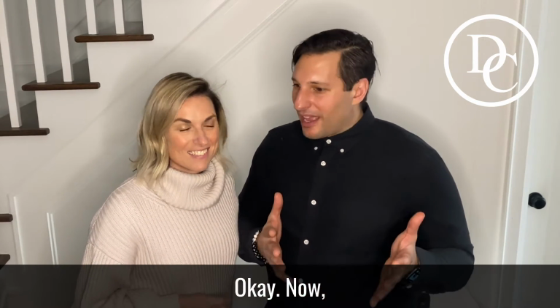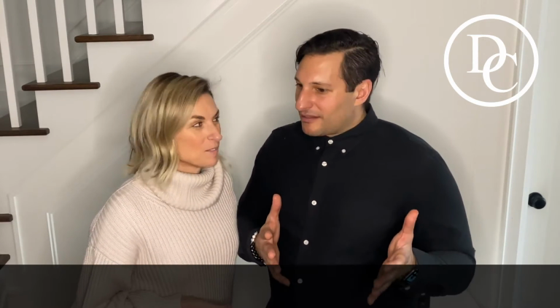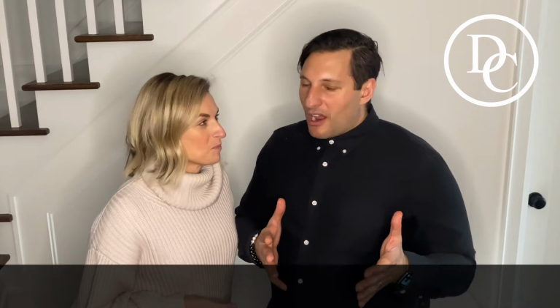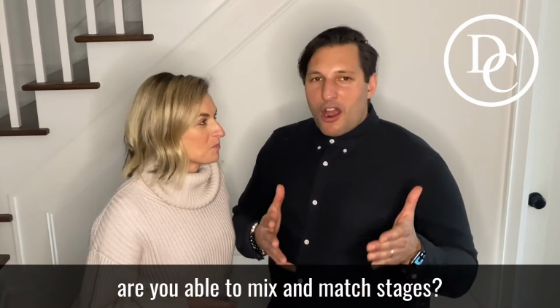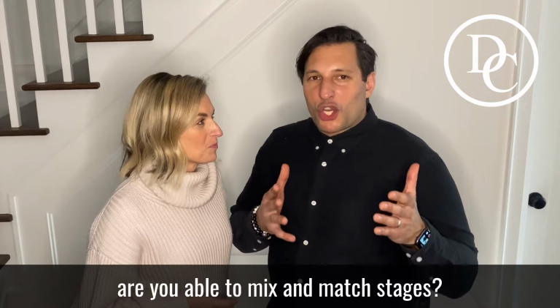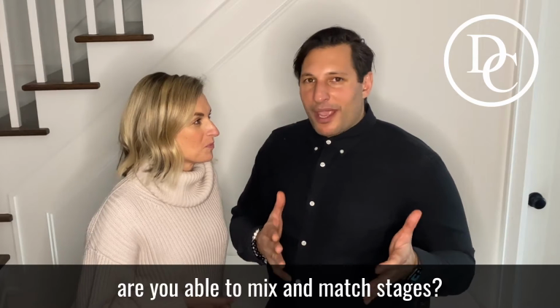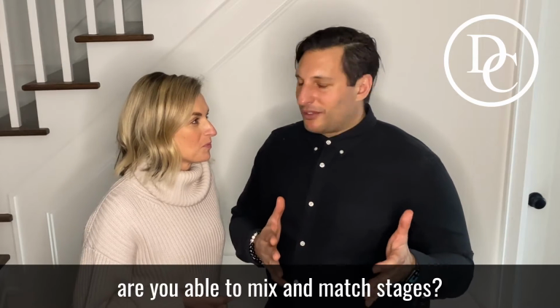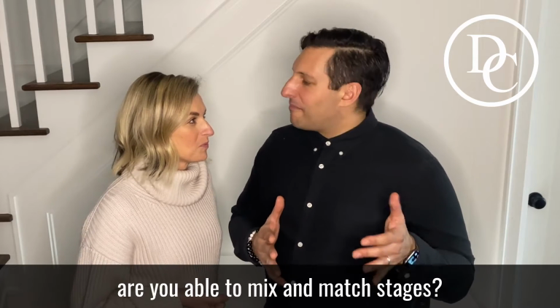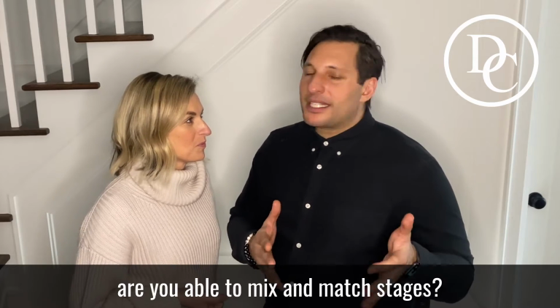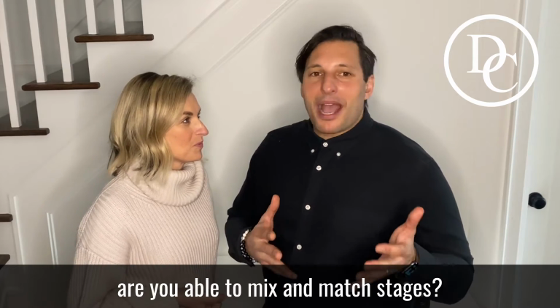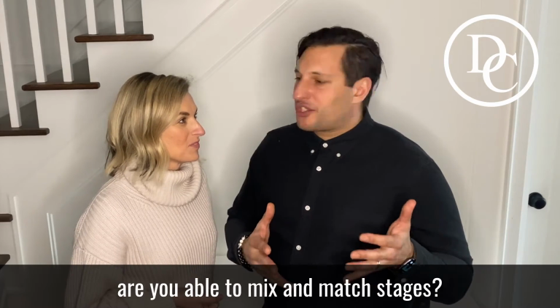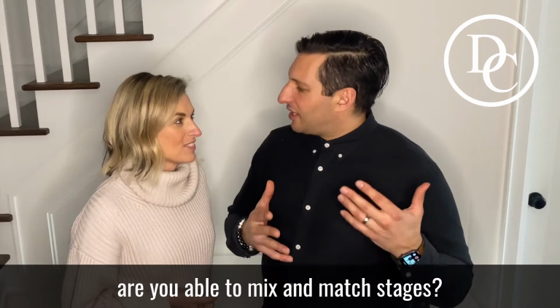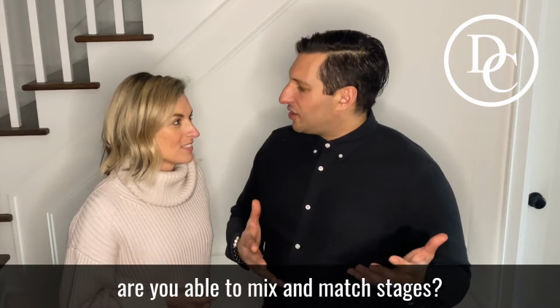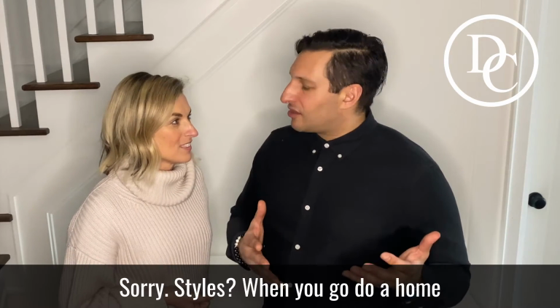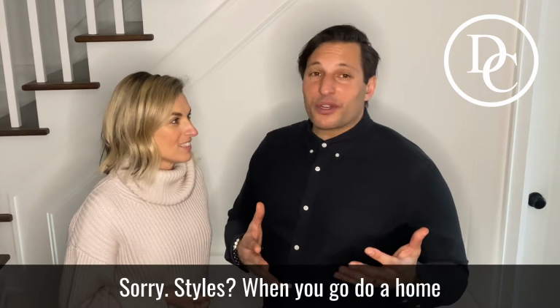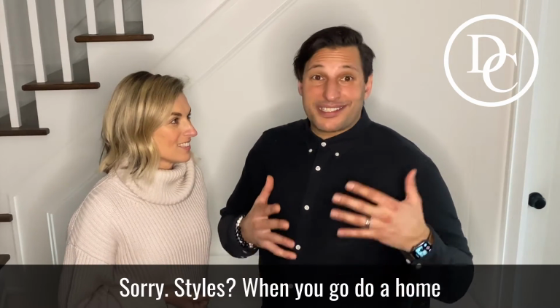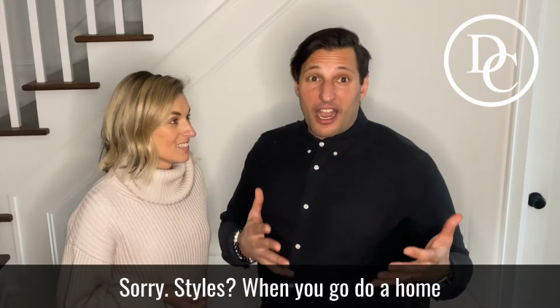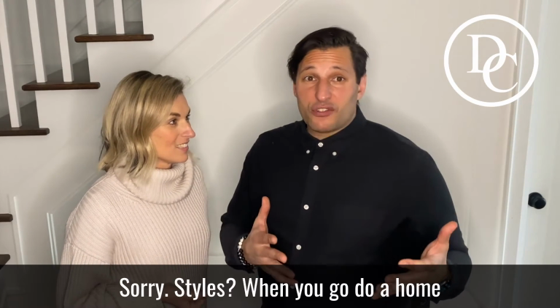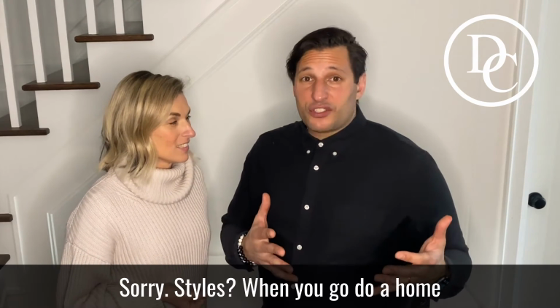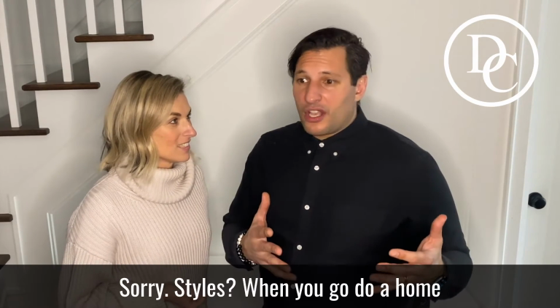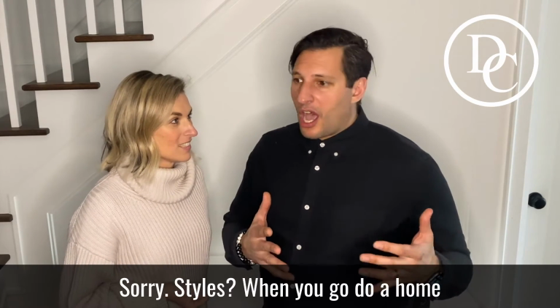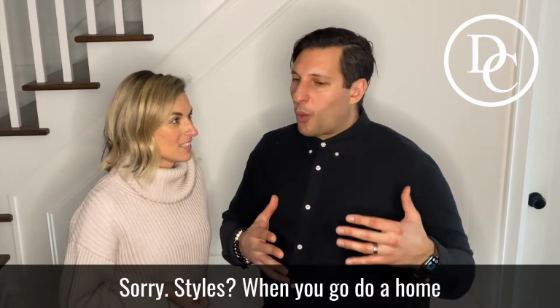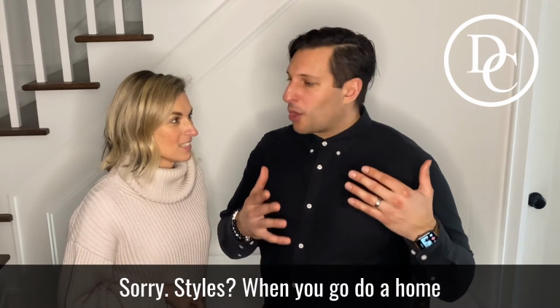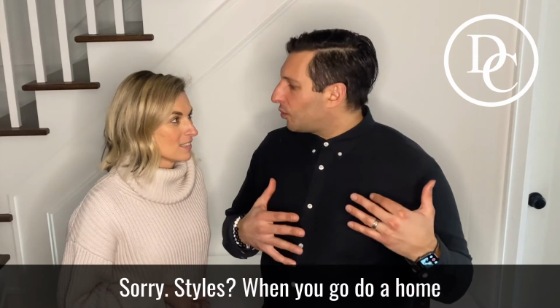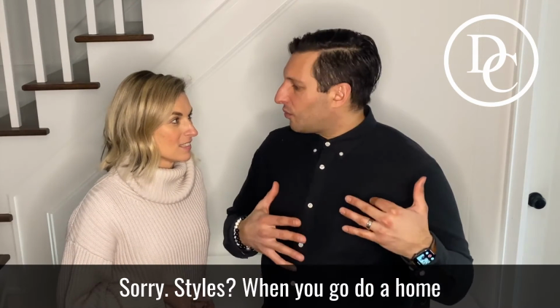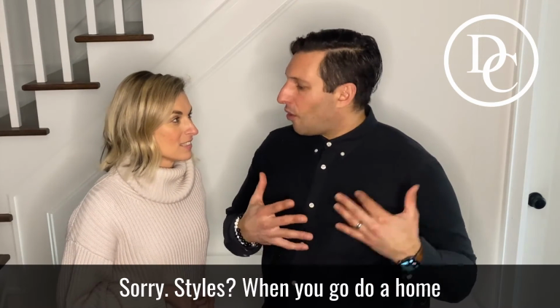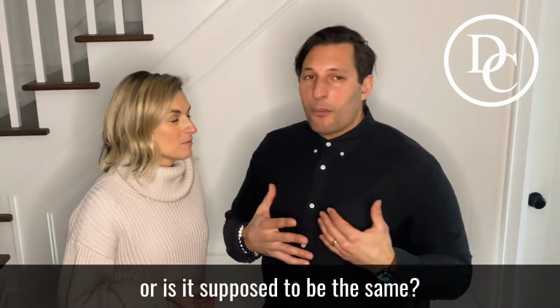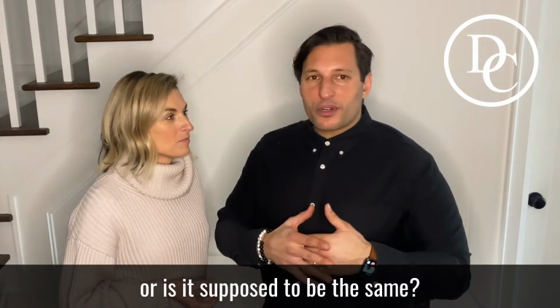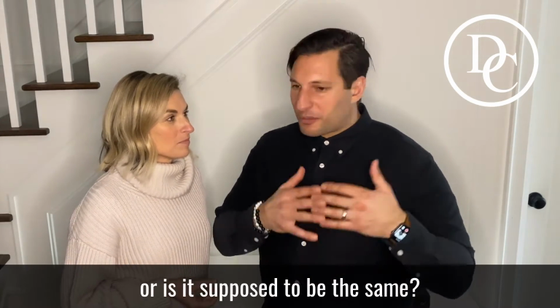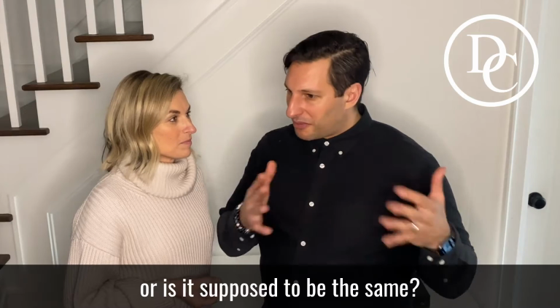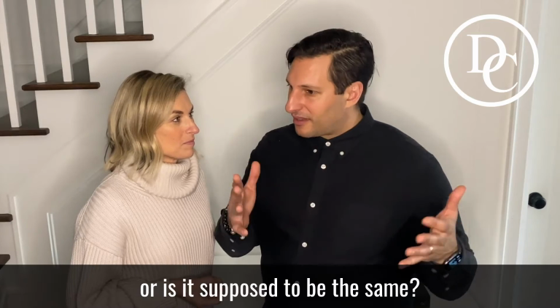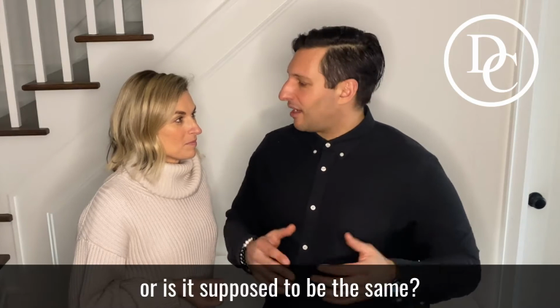Now, are you able to mix and match styles when you go to a home, or is it supposed to be the same?